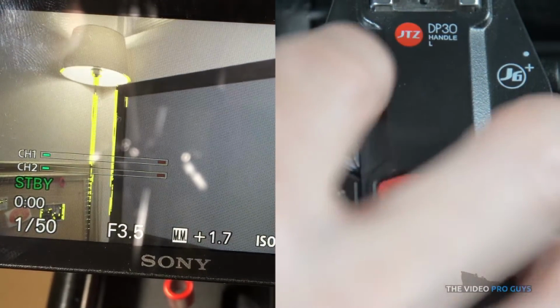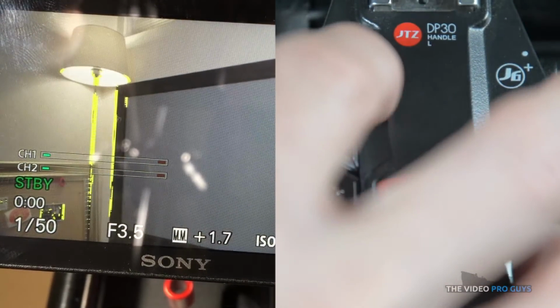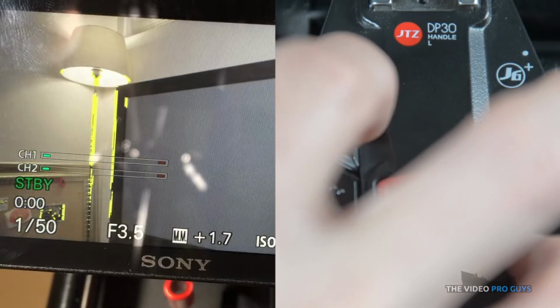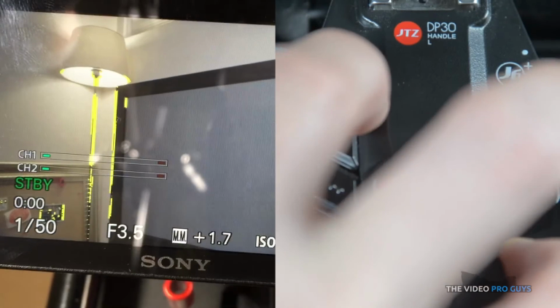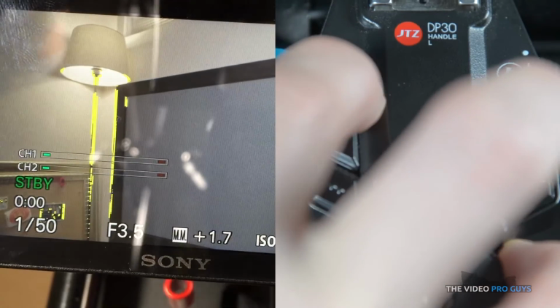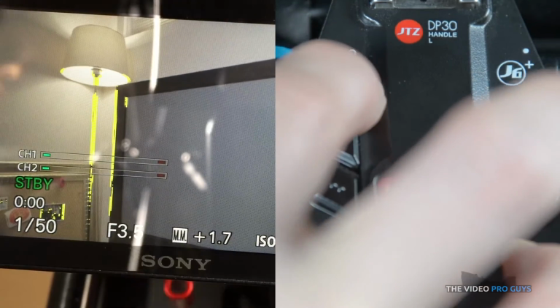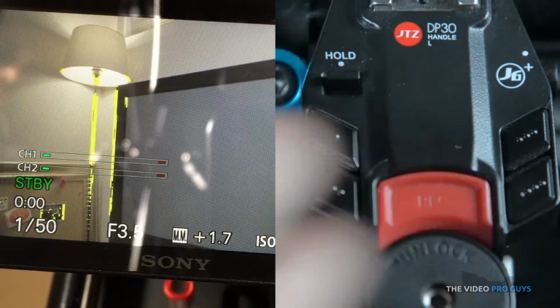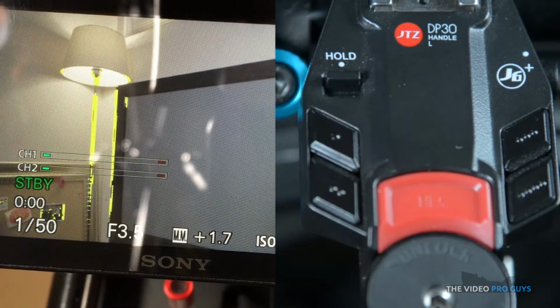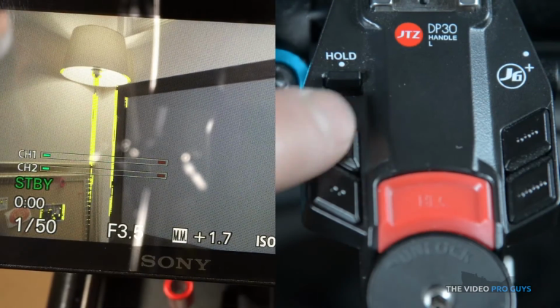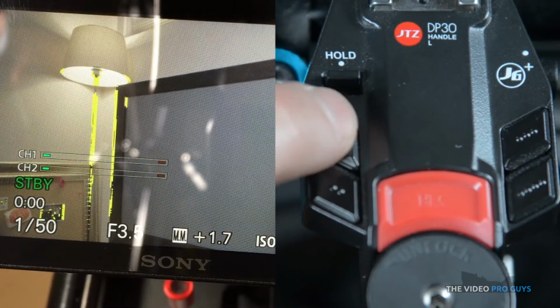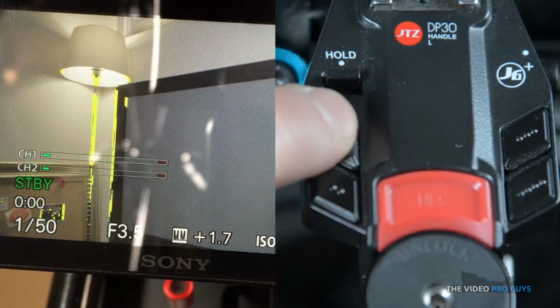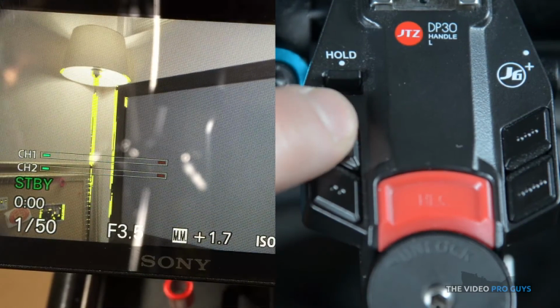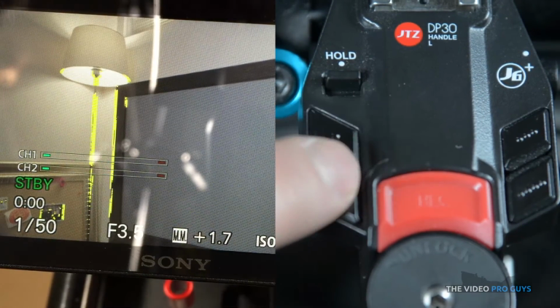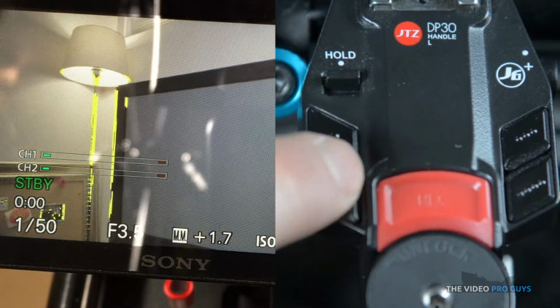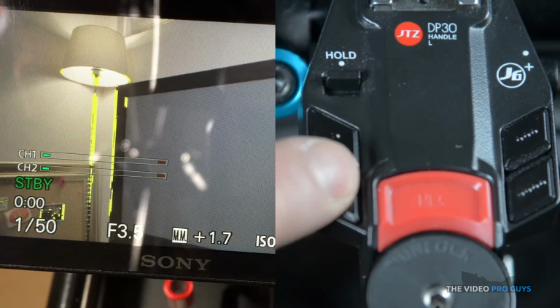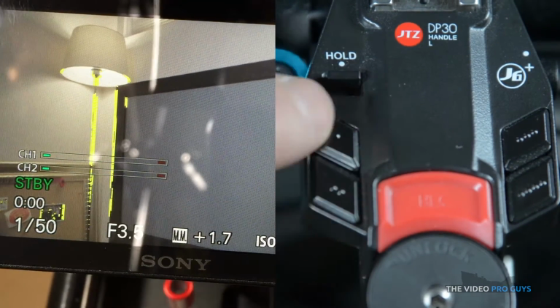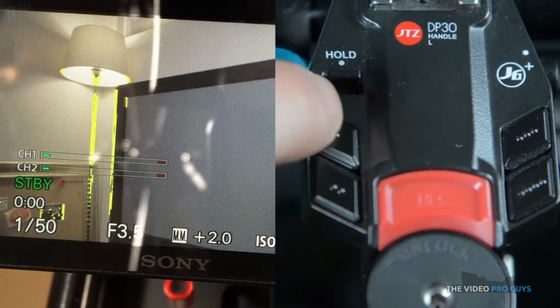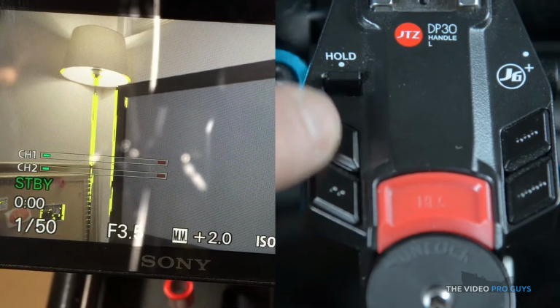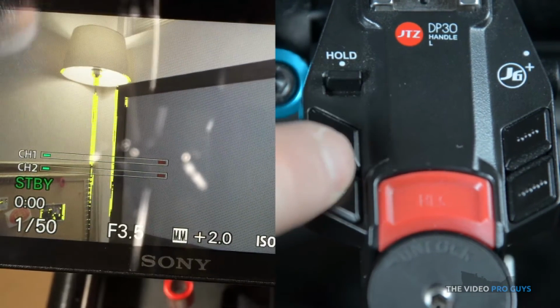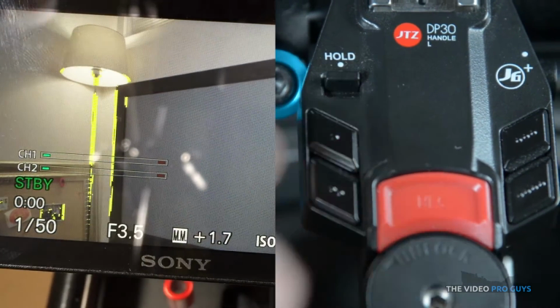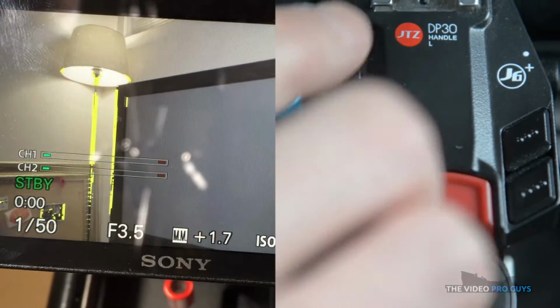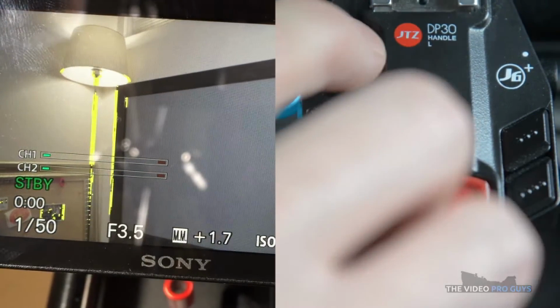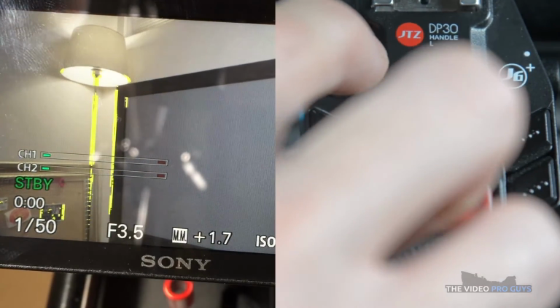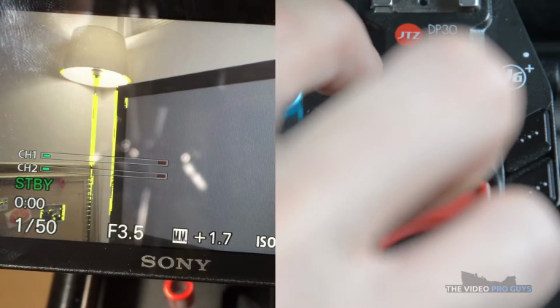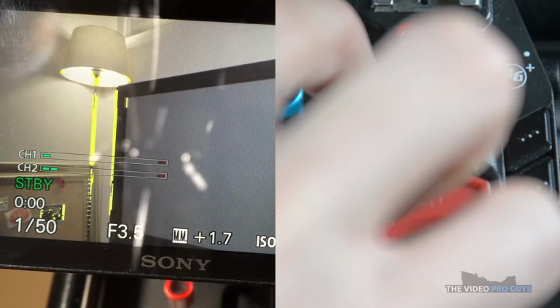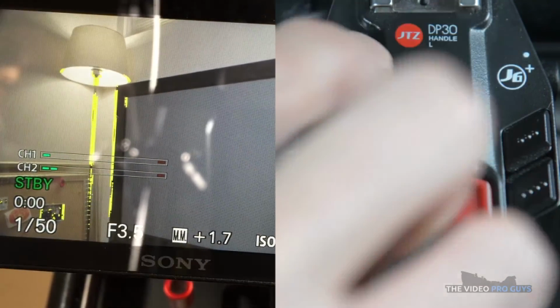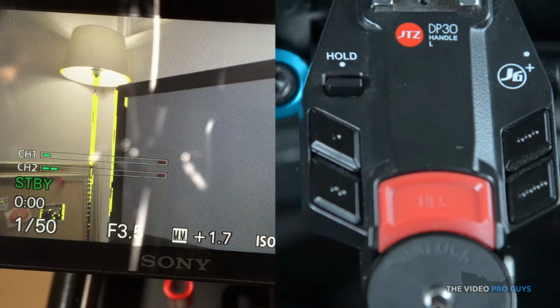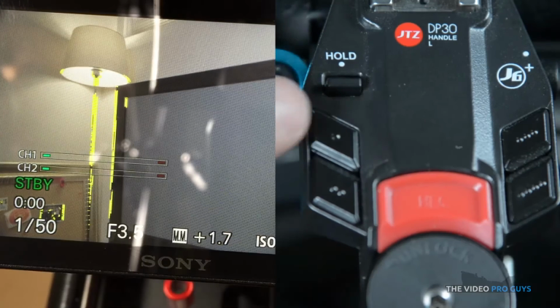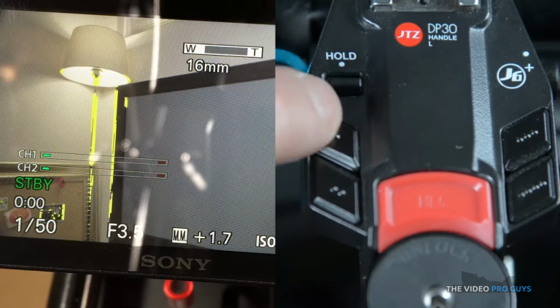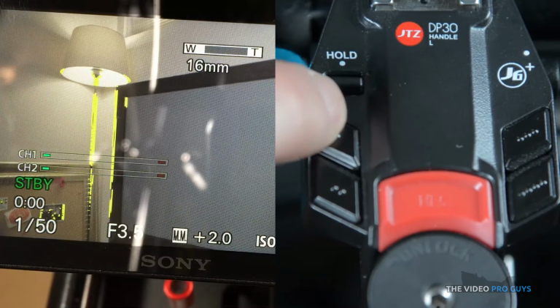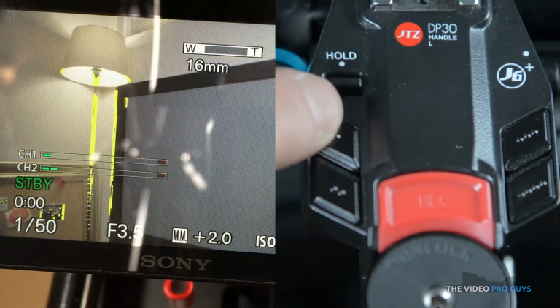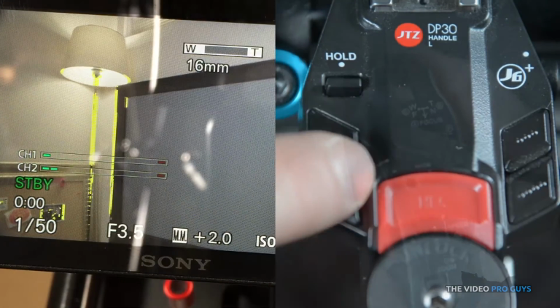And finally you have the hold button. This button does what it's supposed to do — it blocks the function buttons when it's engaged.